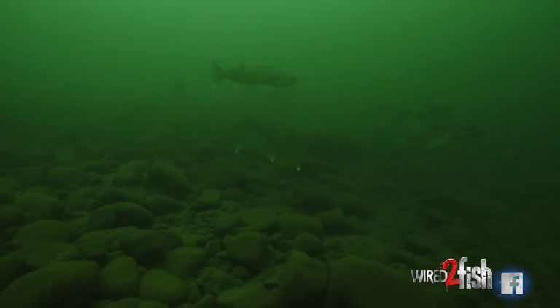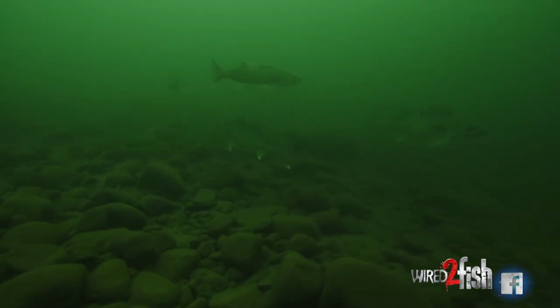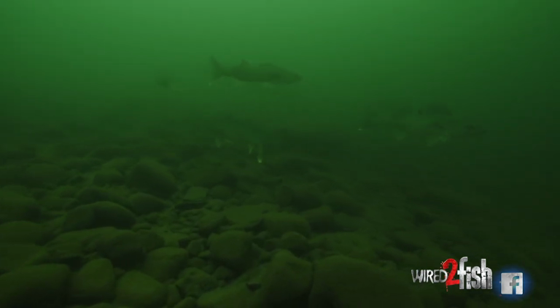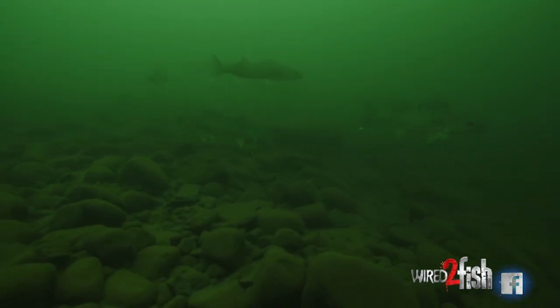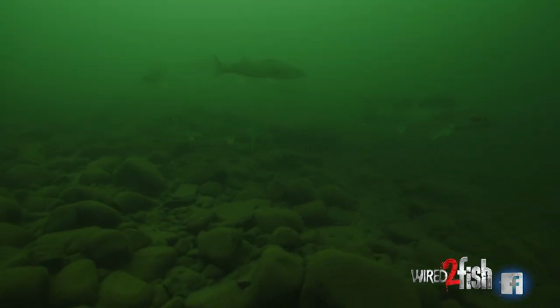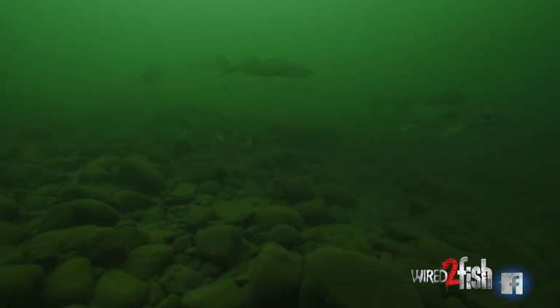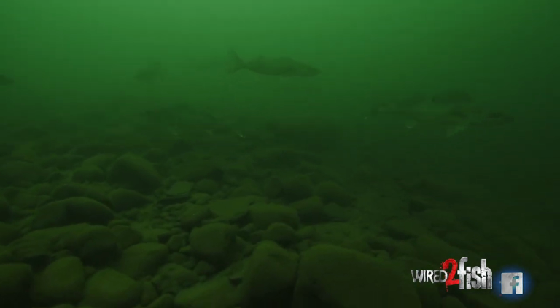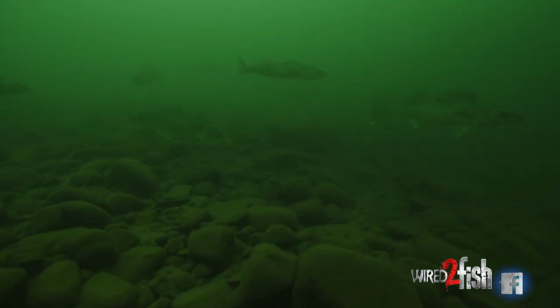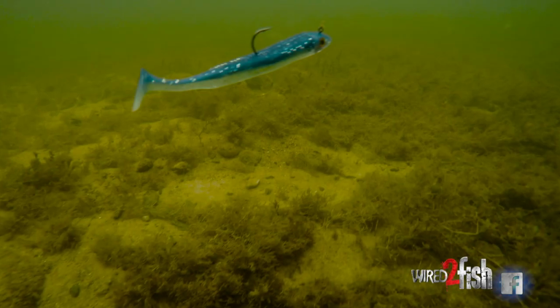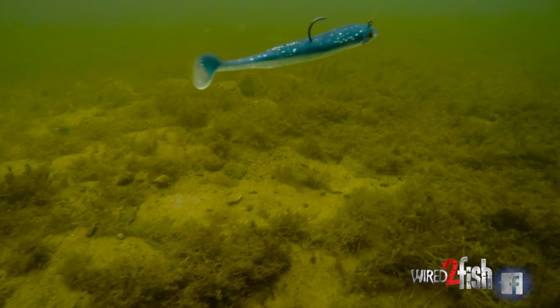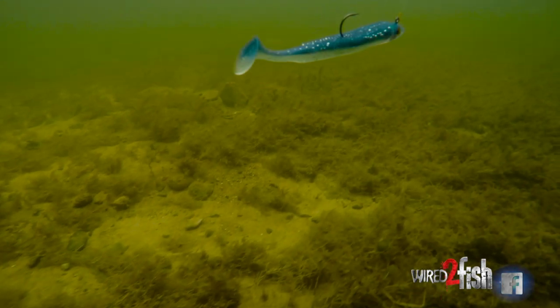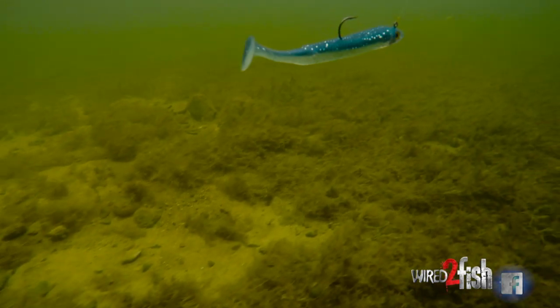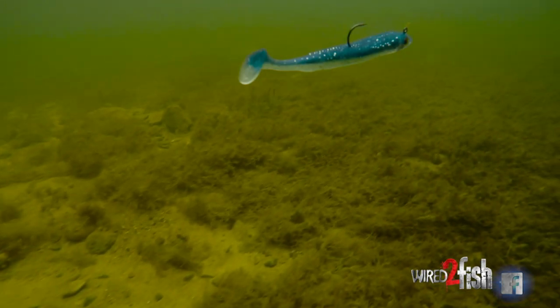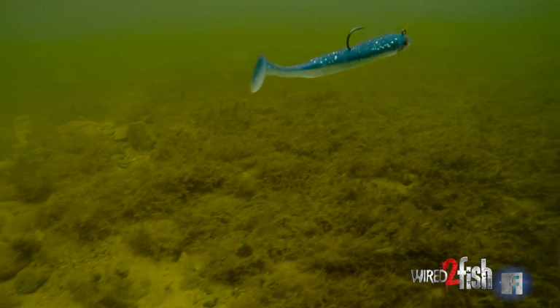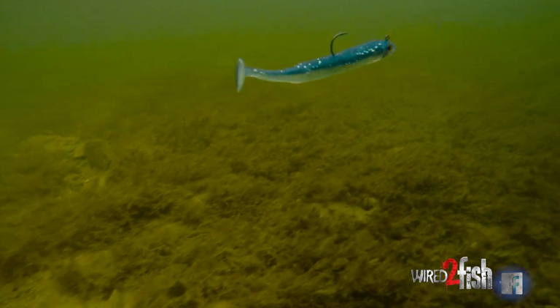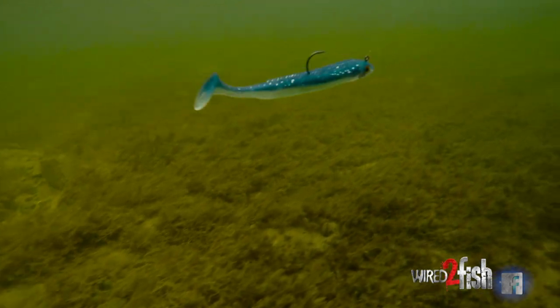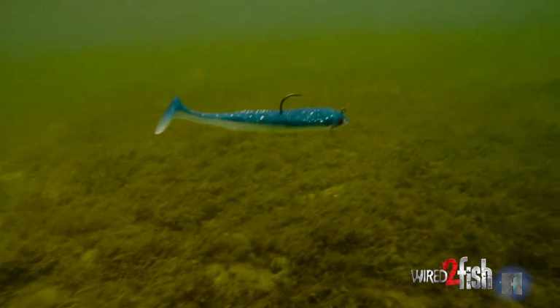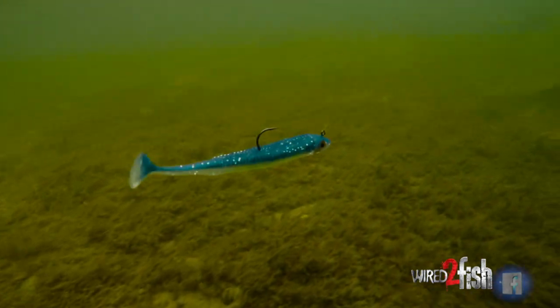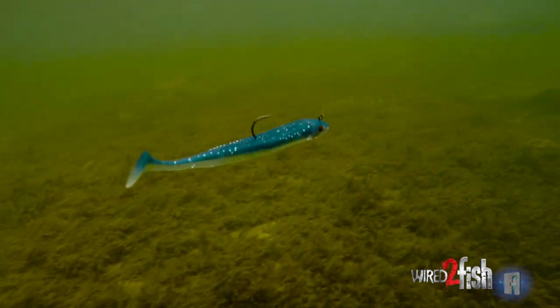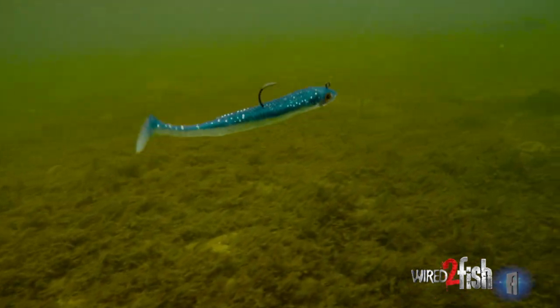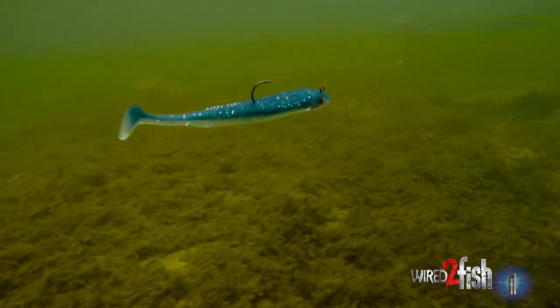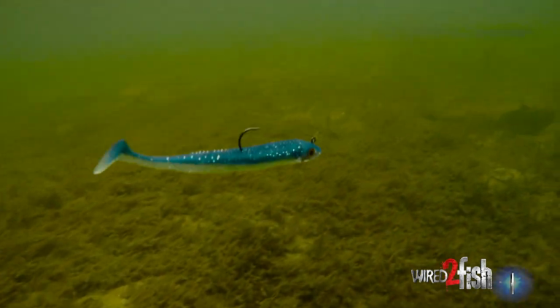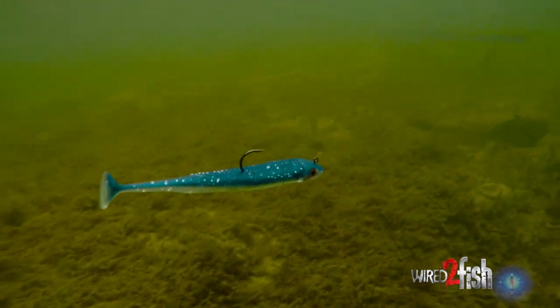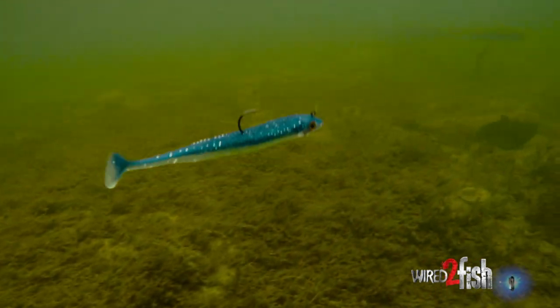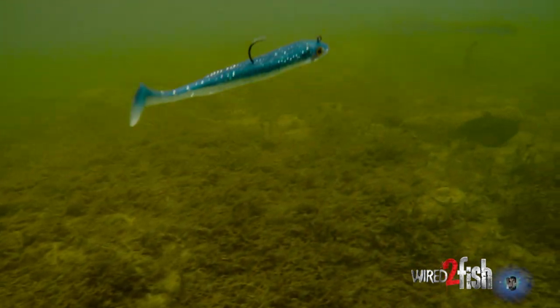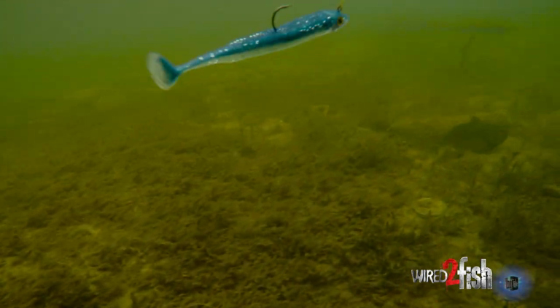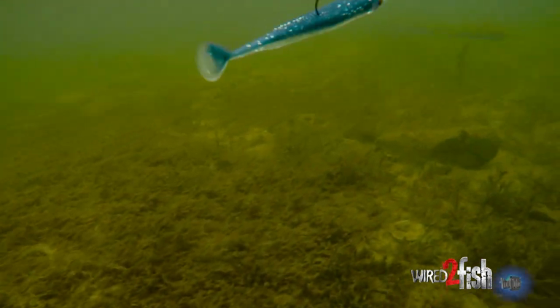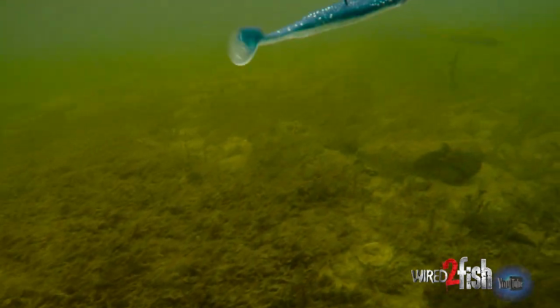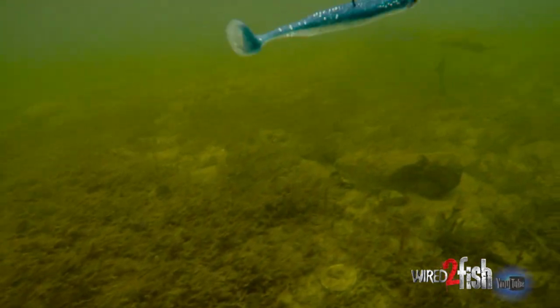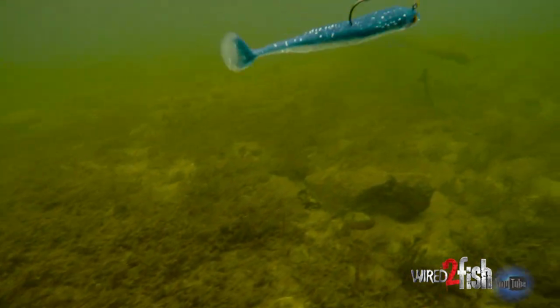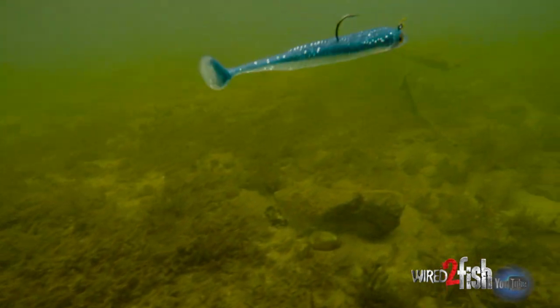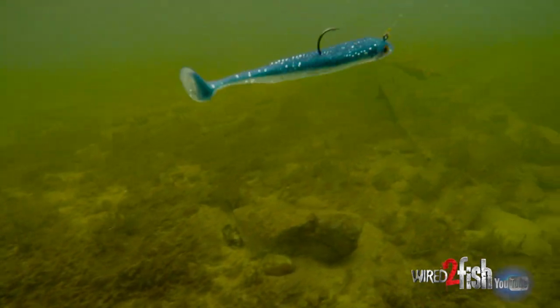Whether they're up top or on the edges, I'm just kind of looking for them with a swim bait, kind of slow rolling it, keeping it near the bottom.